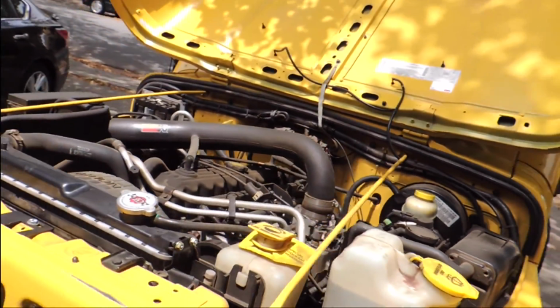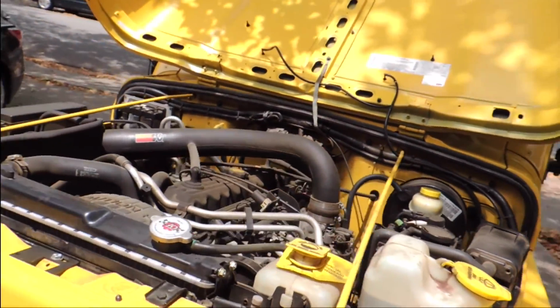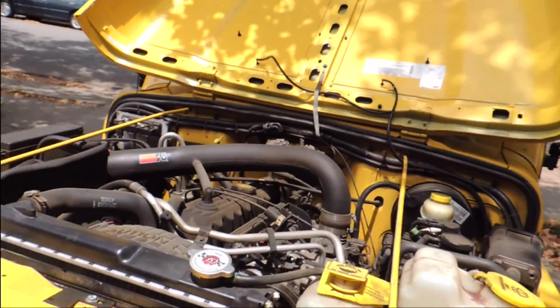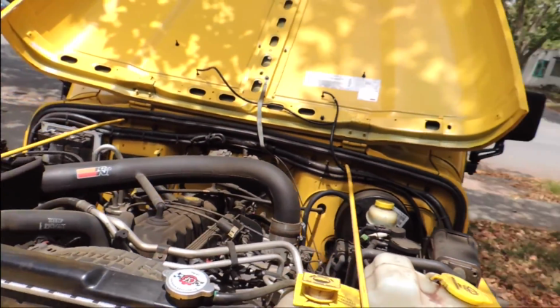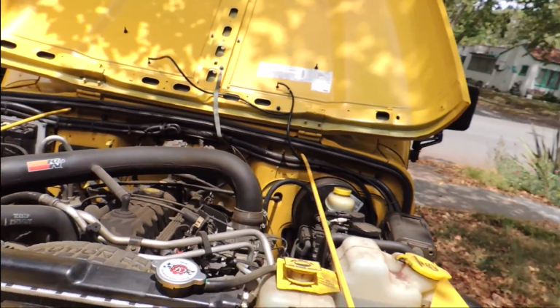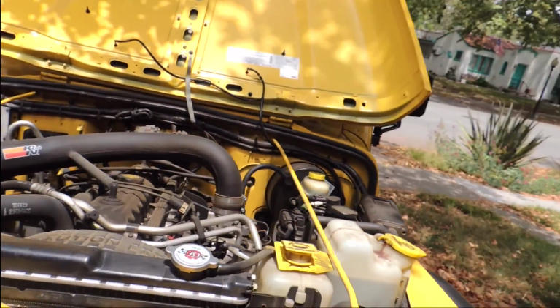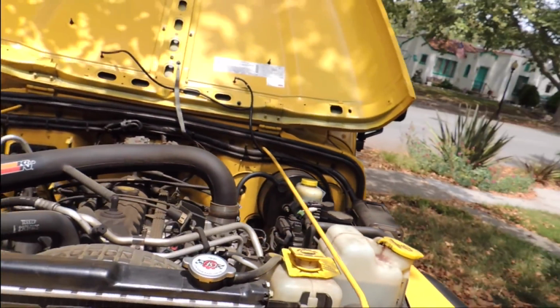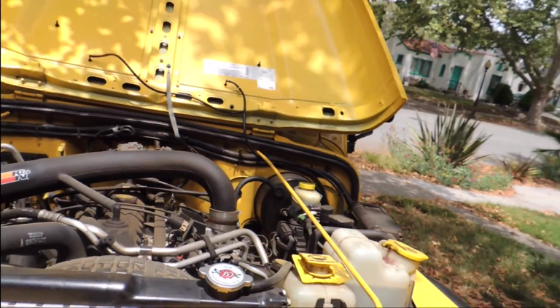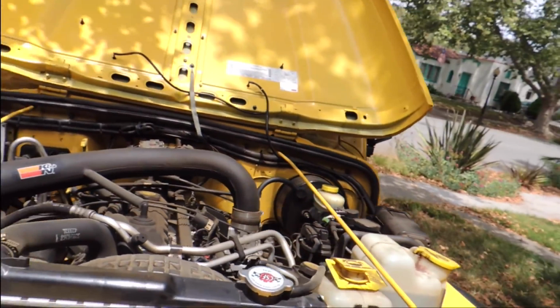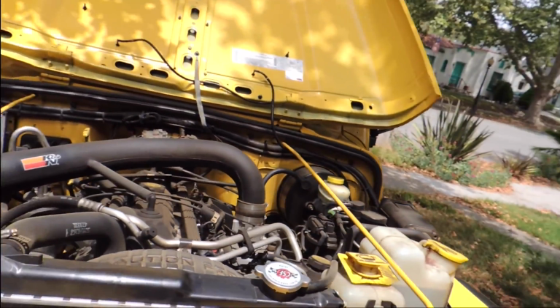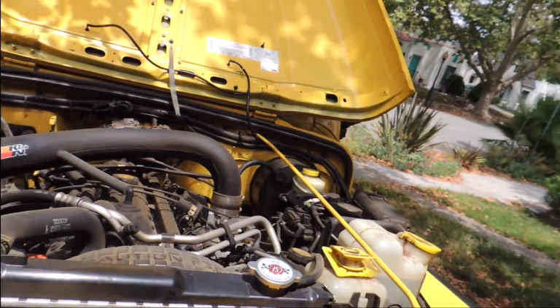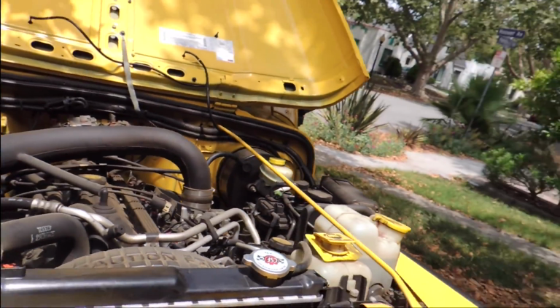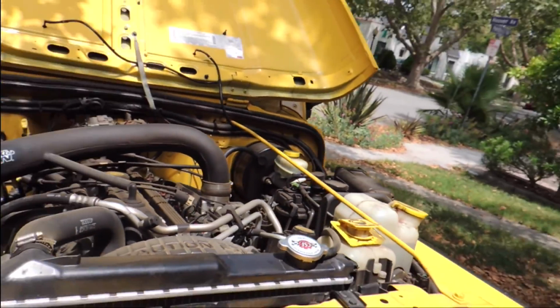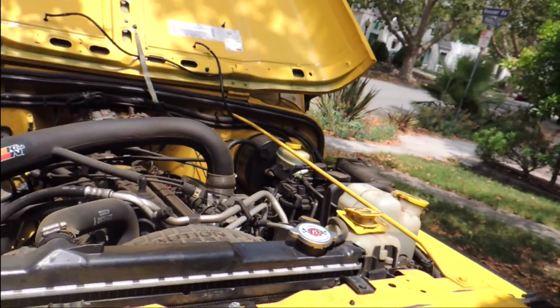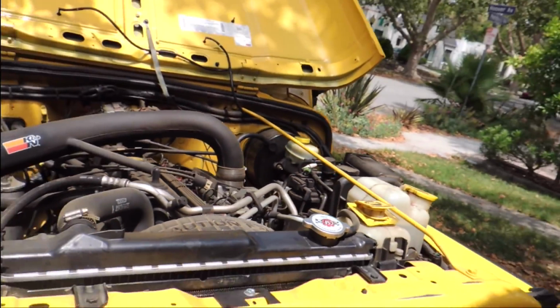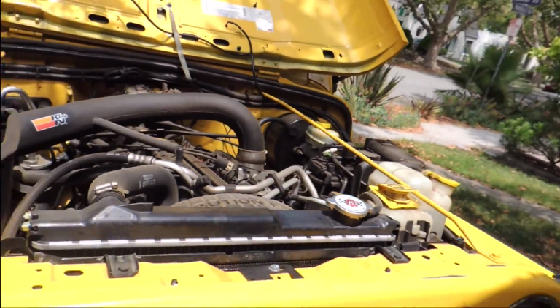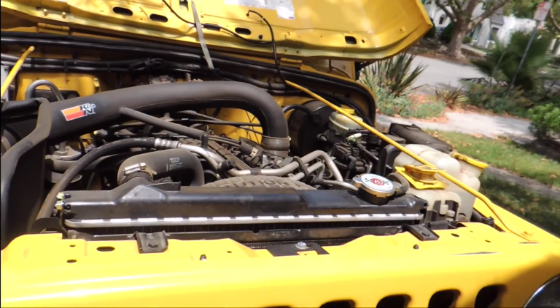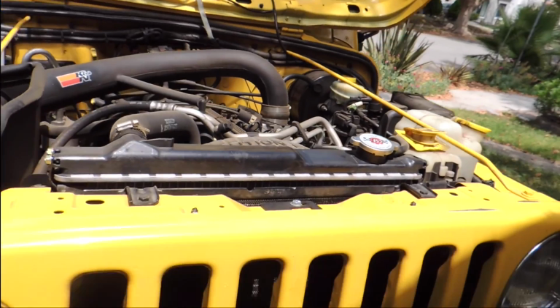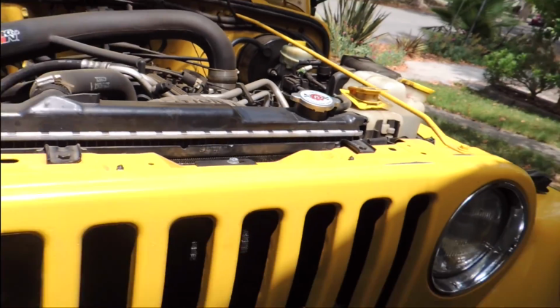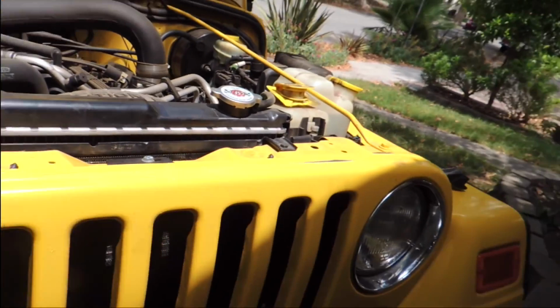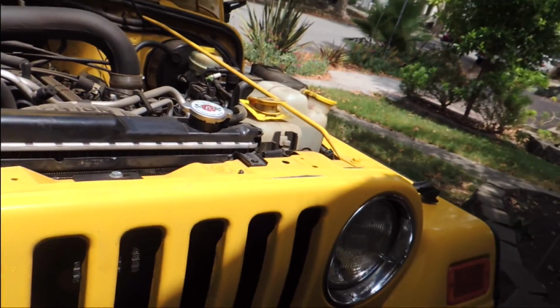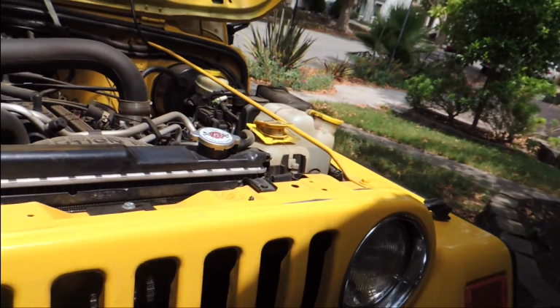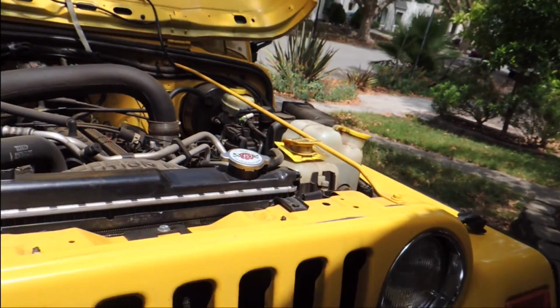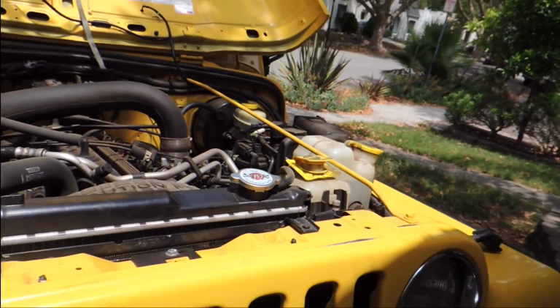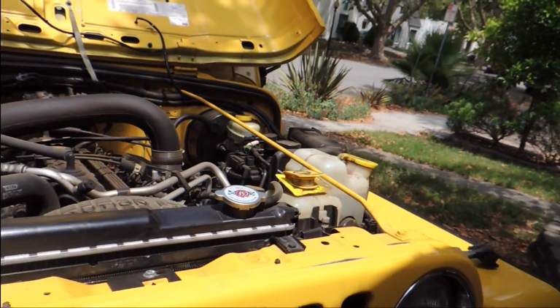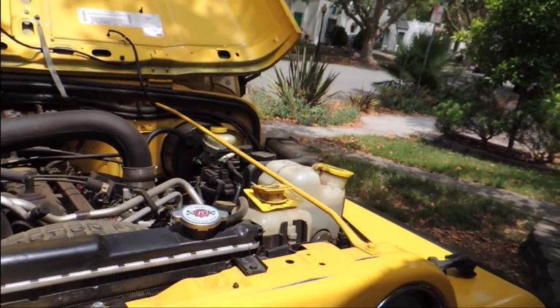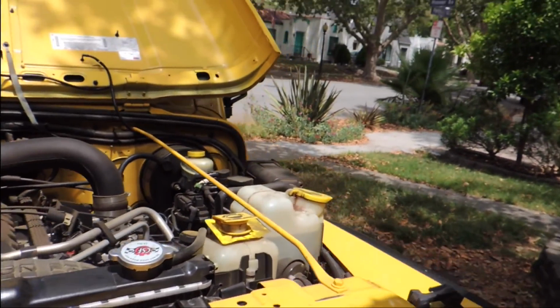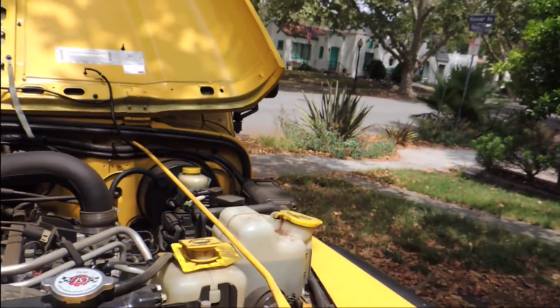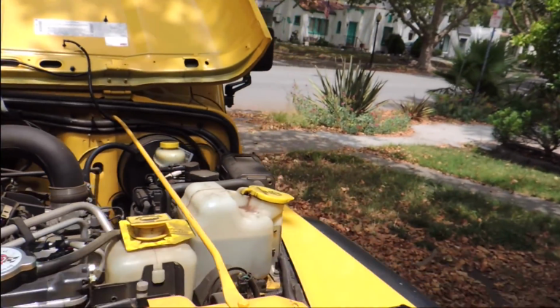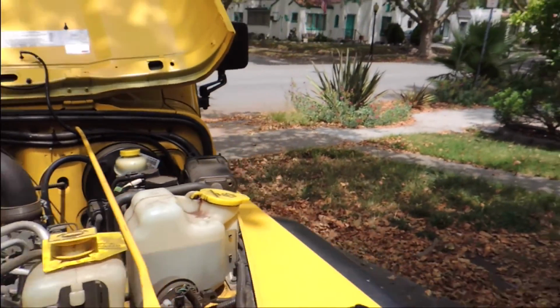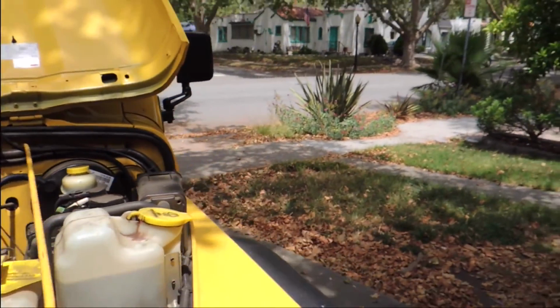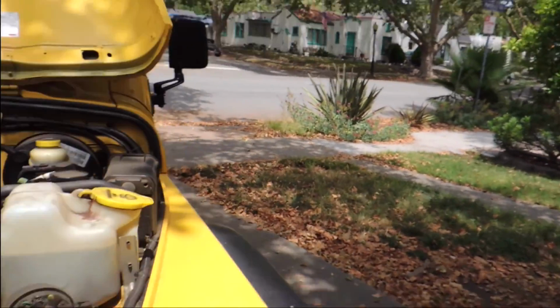It's my first Jeep and I love it. I love working on it as well. When you have a vehicle you like to work on, I think it's a lot easier to do stuff yourself than to take it in.